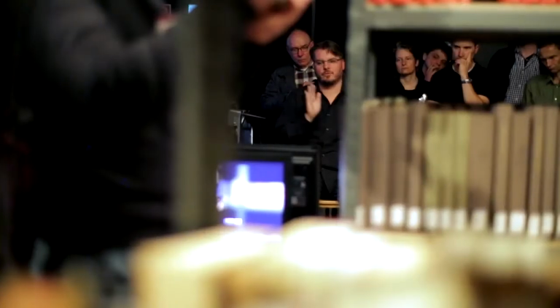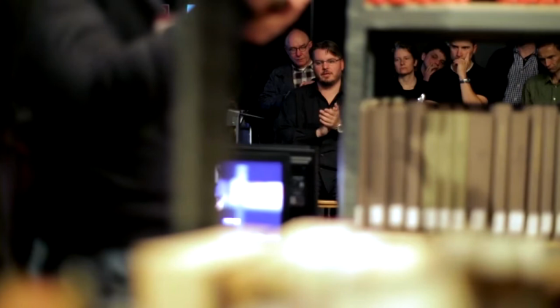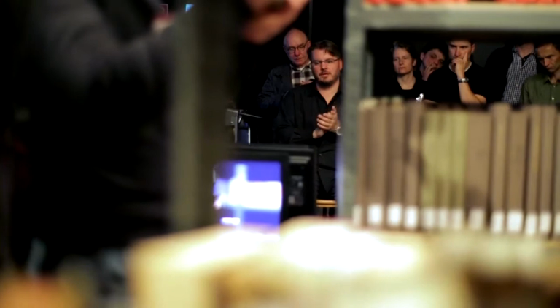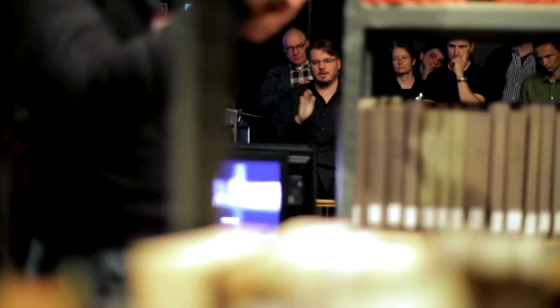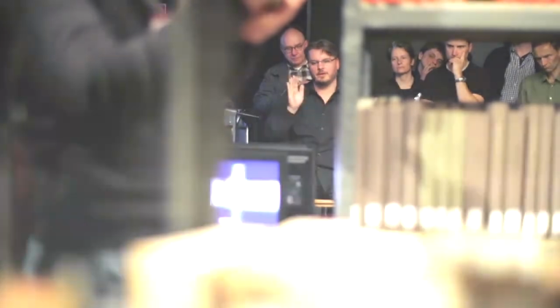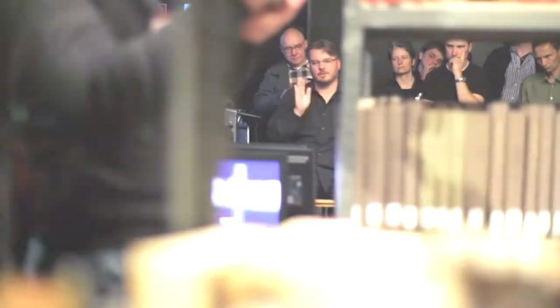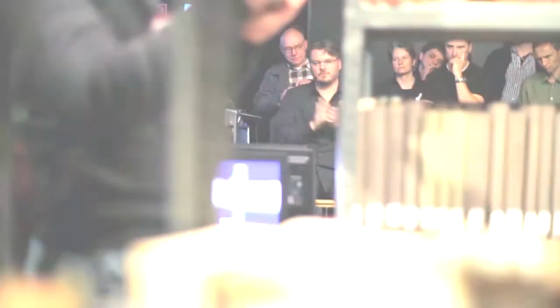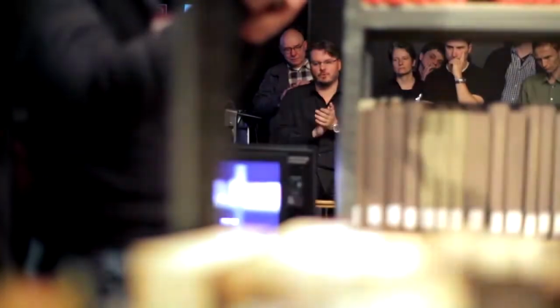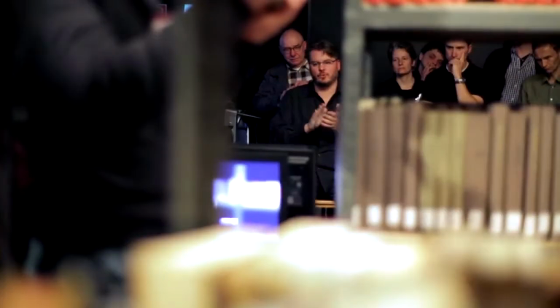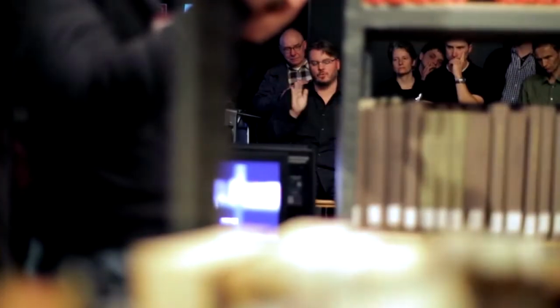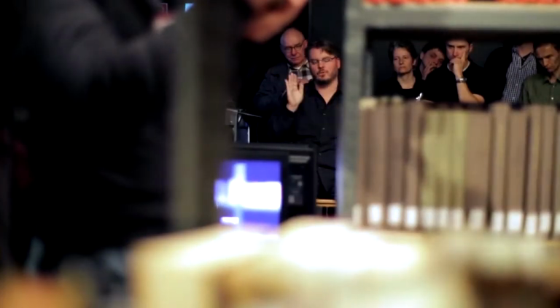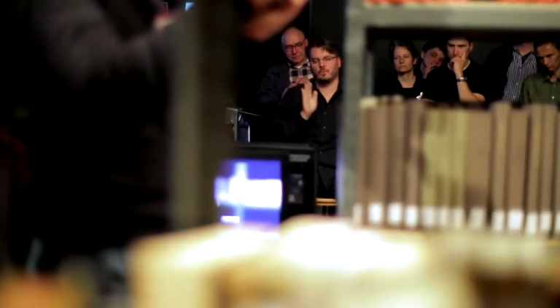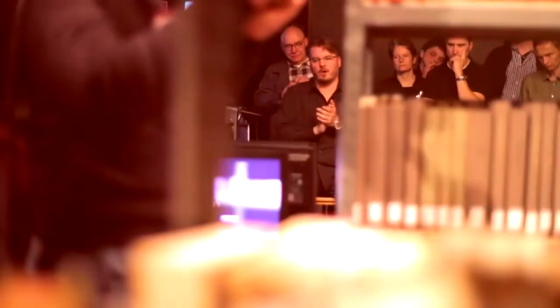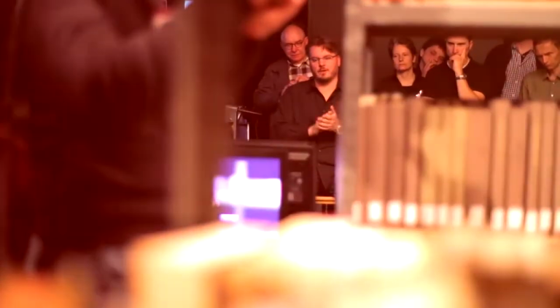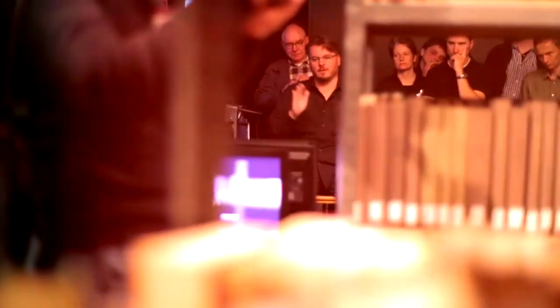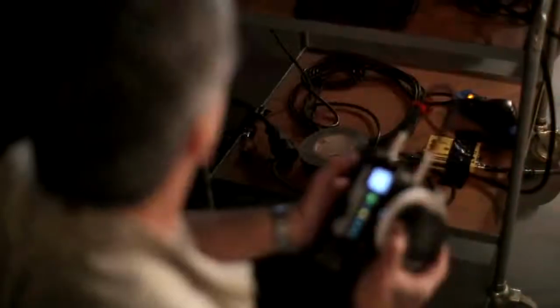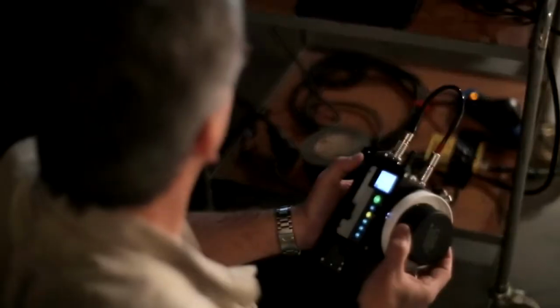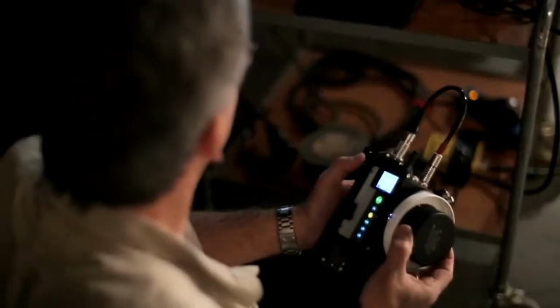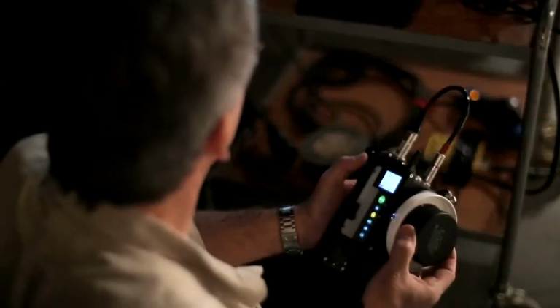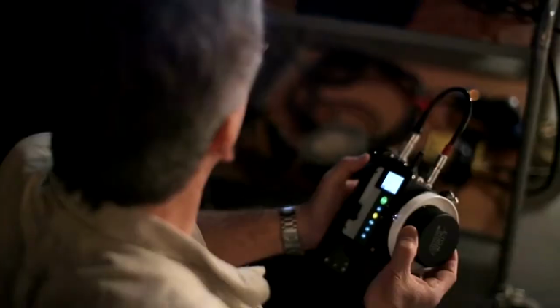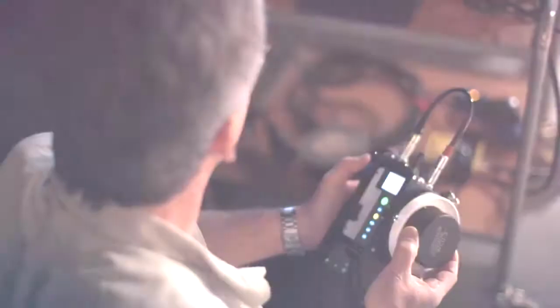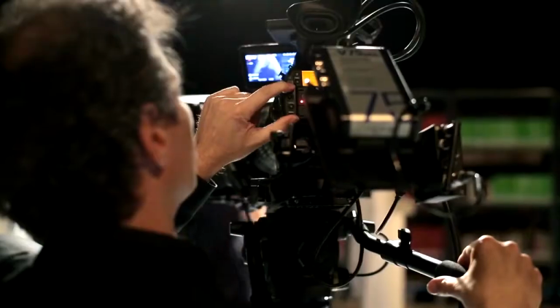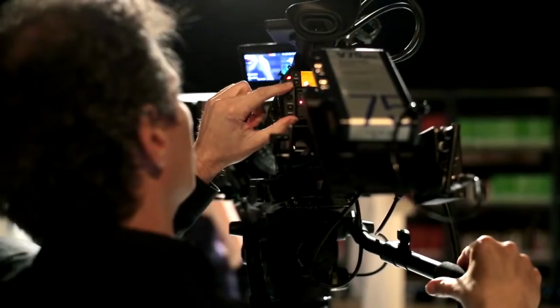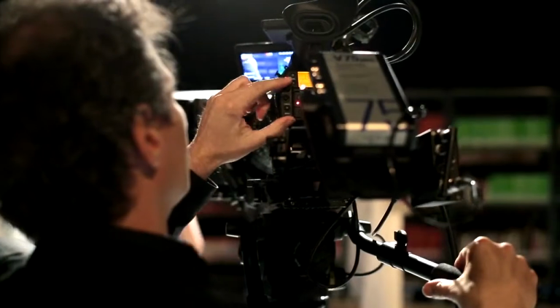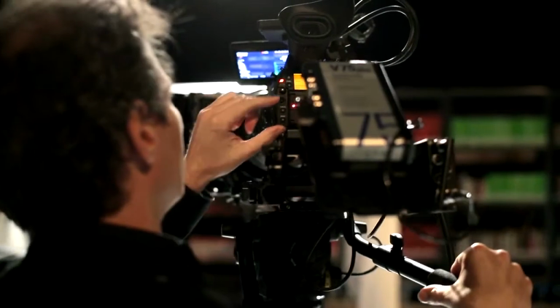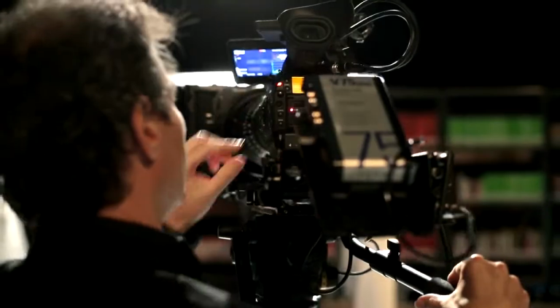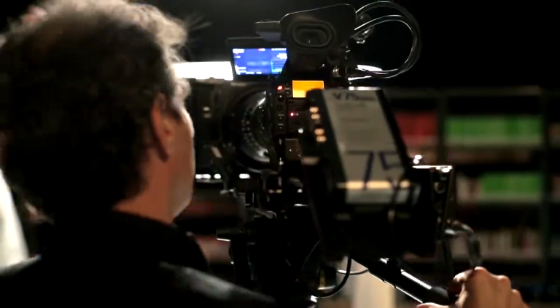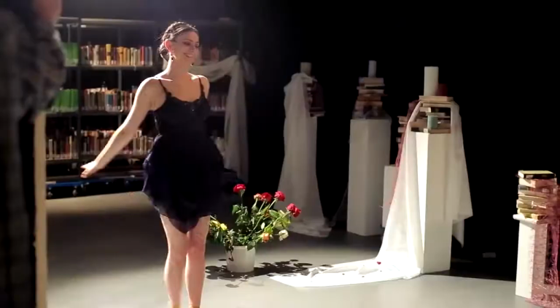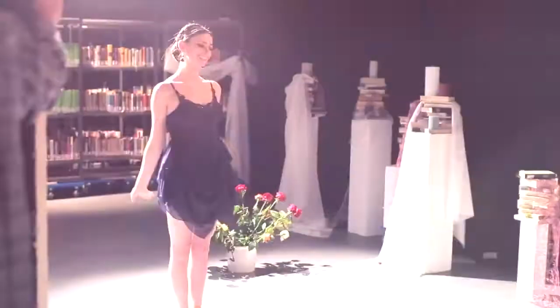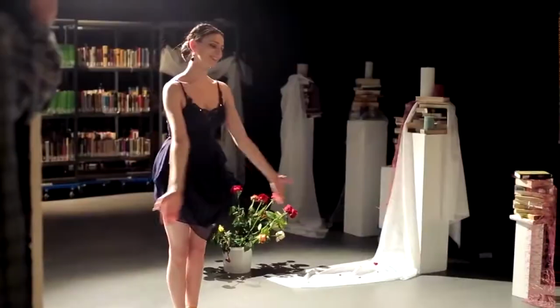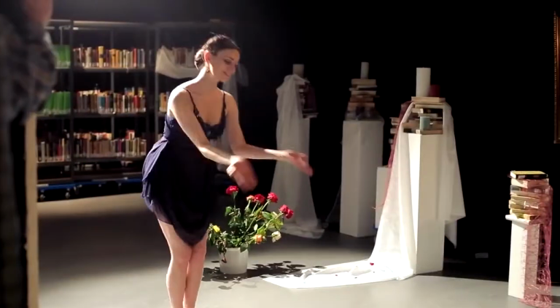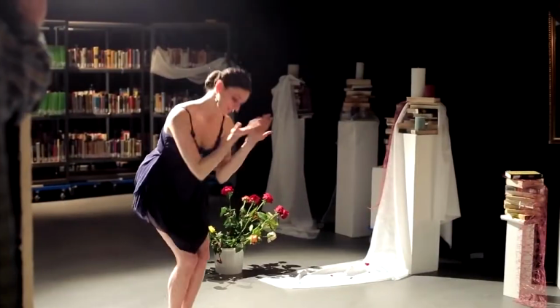3, 2, 1, go camera, camera speak, and action.